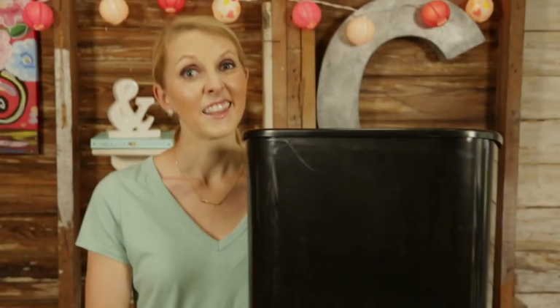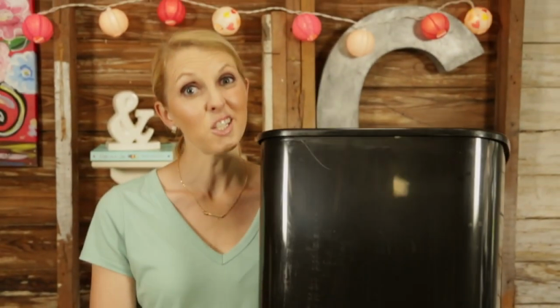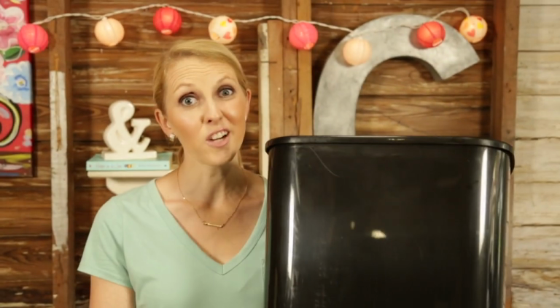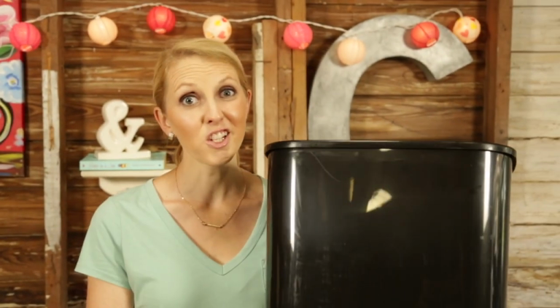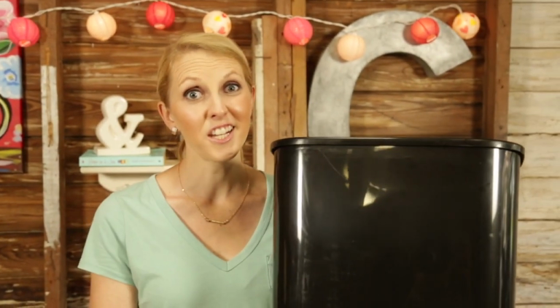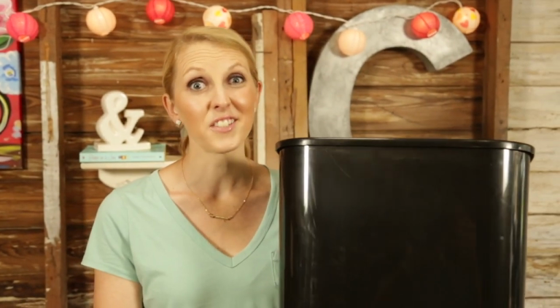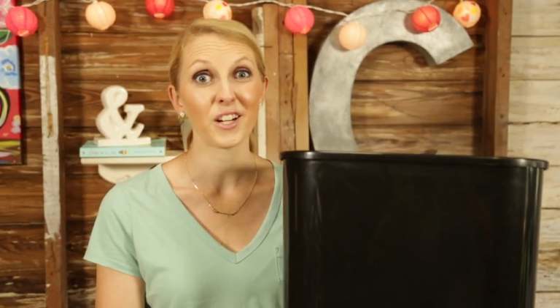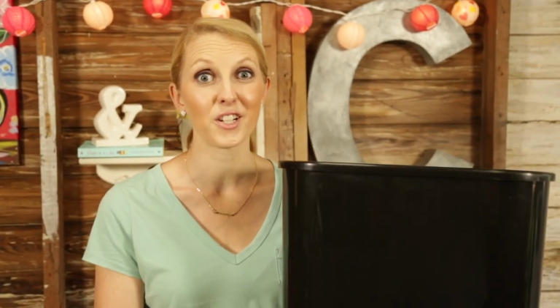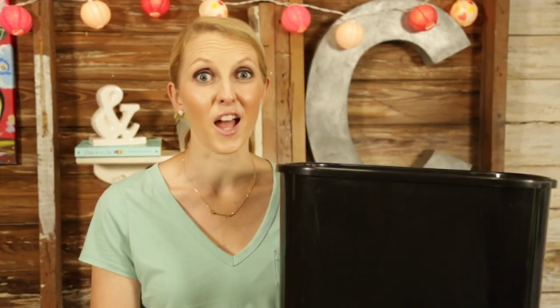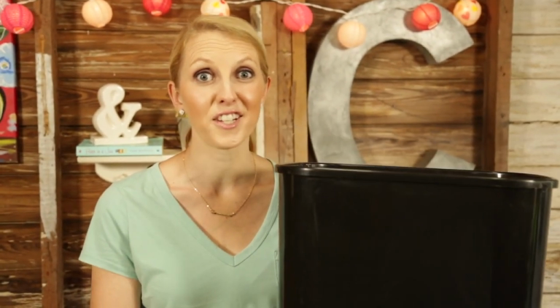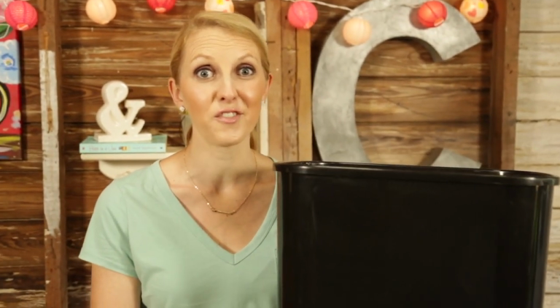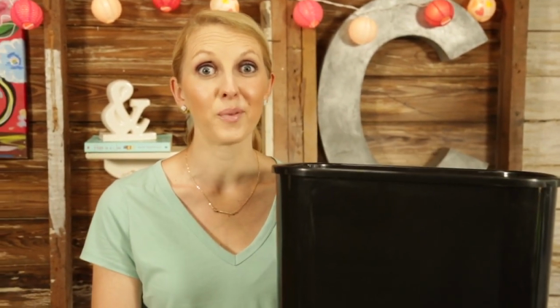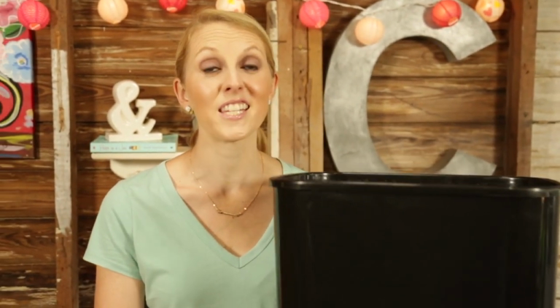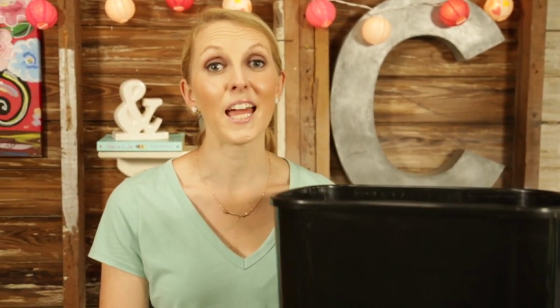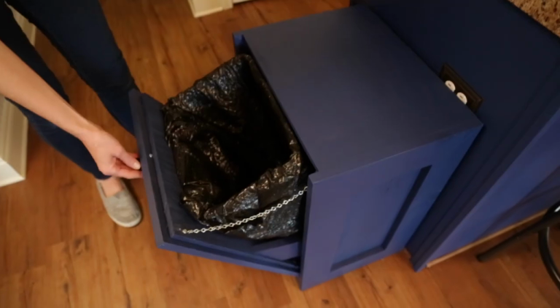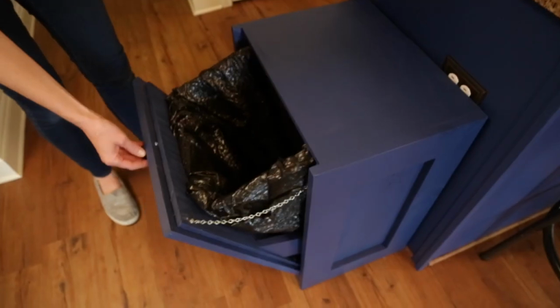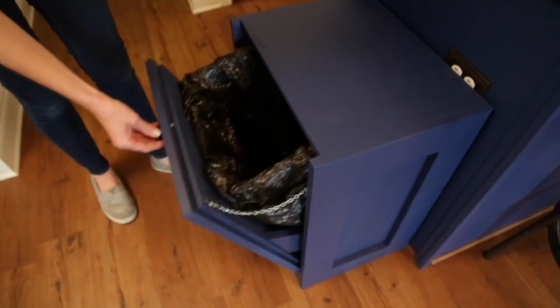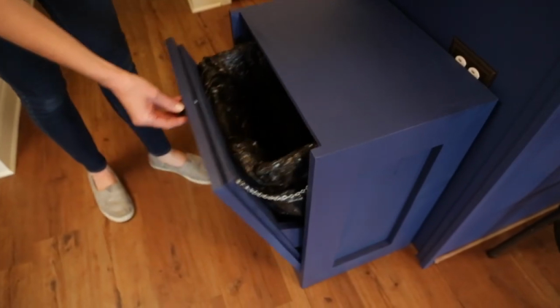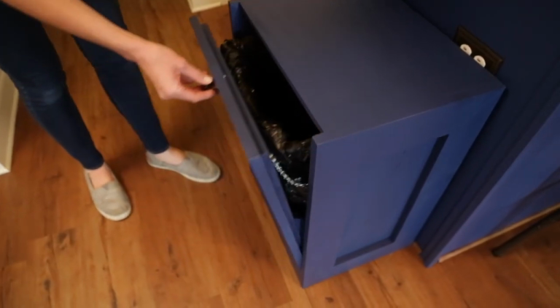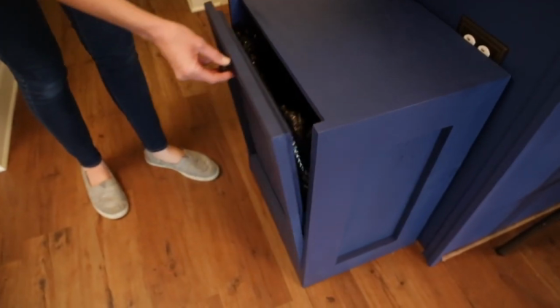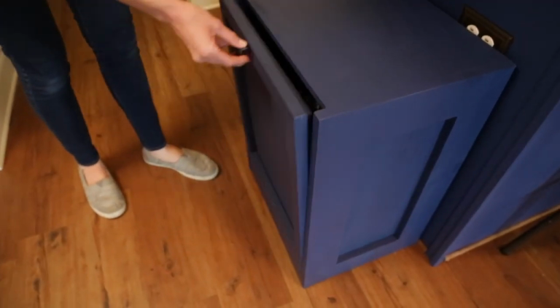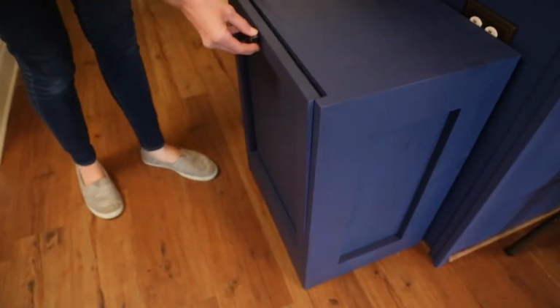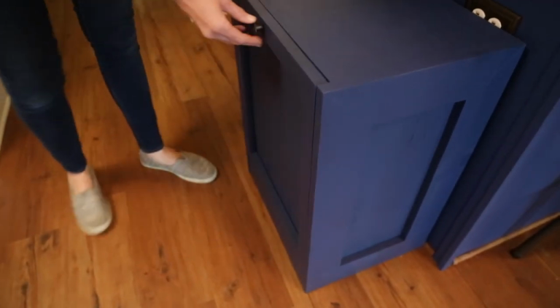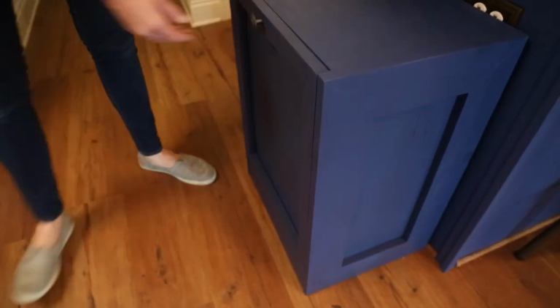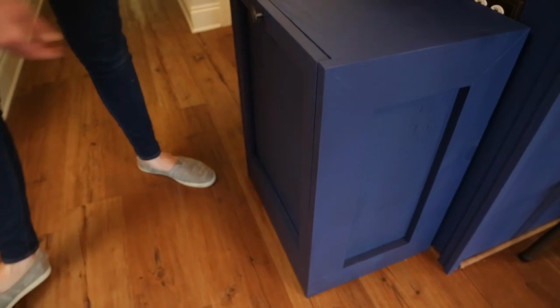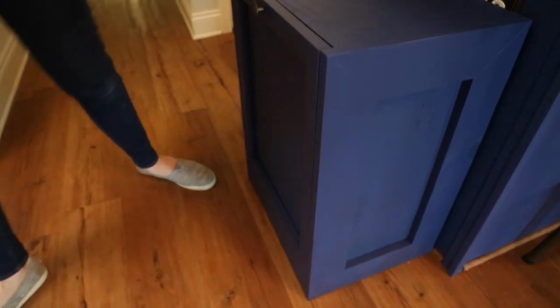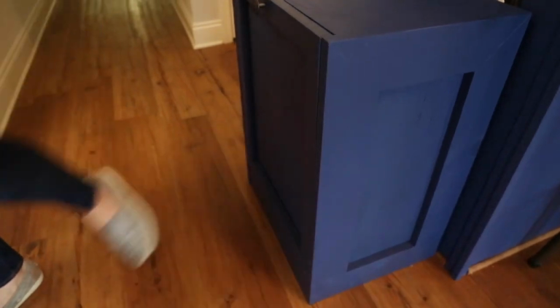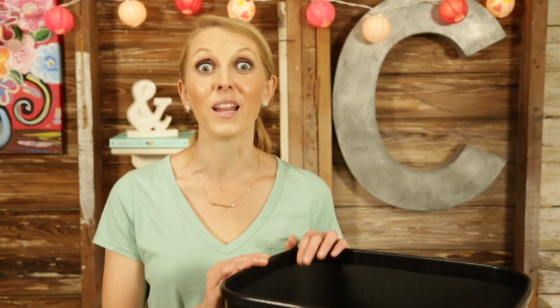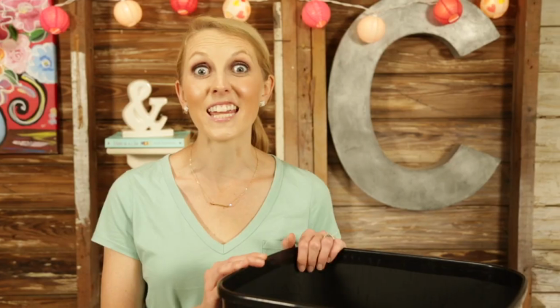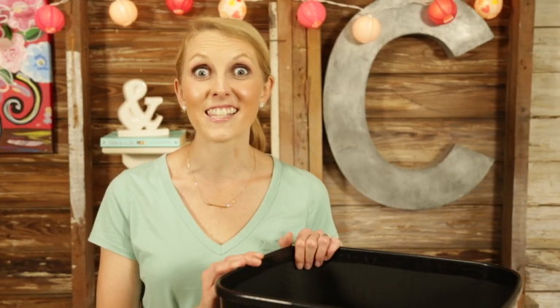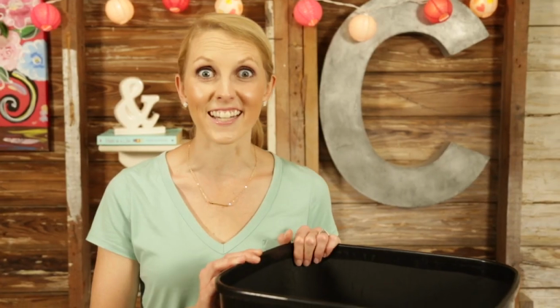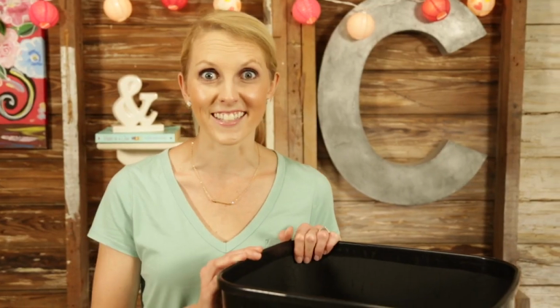This trash can isn't very attractive, but today I'm going to show you how to build a cabinet to hide it in plain sight.